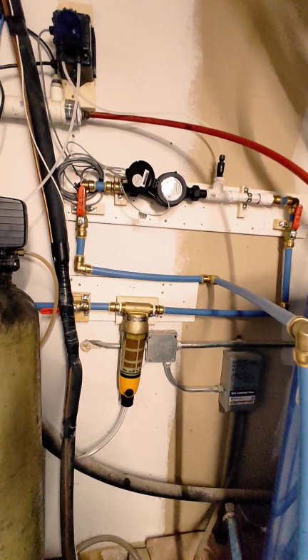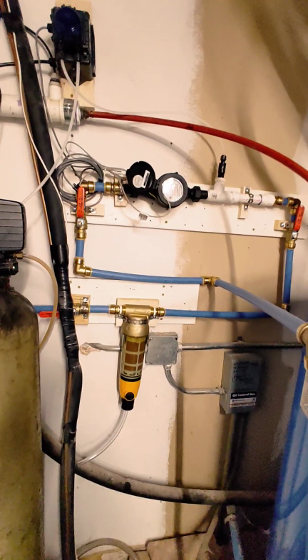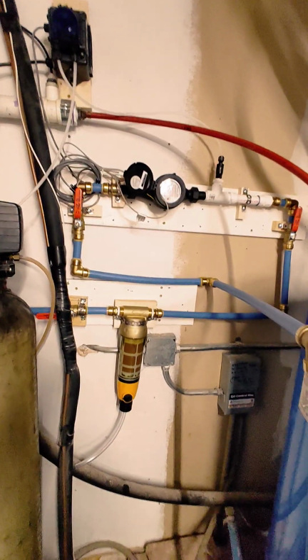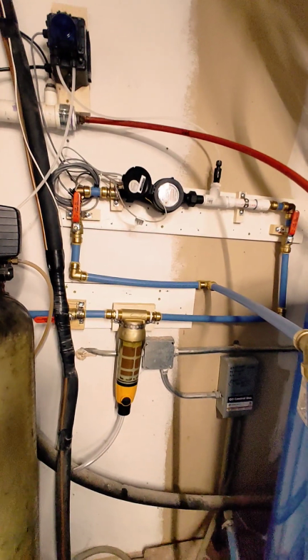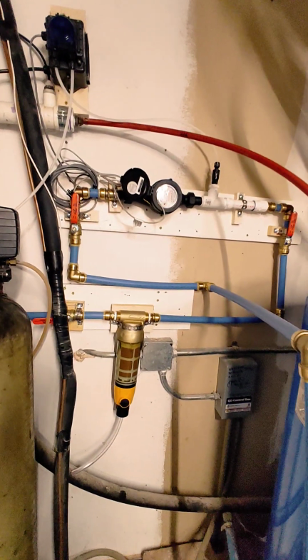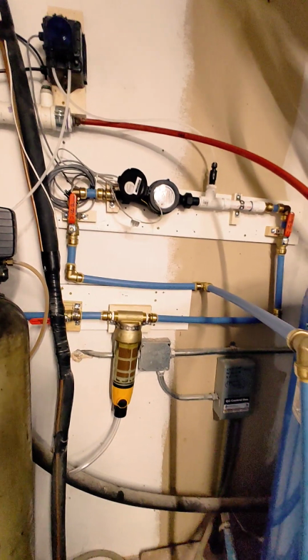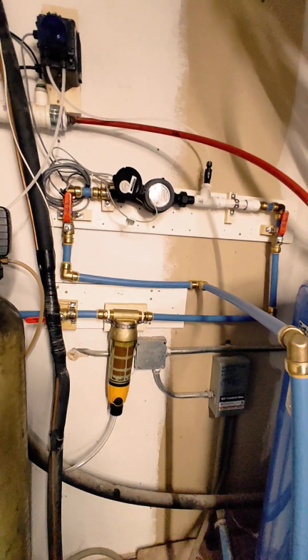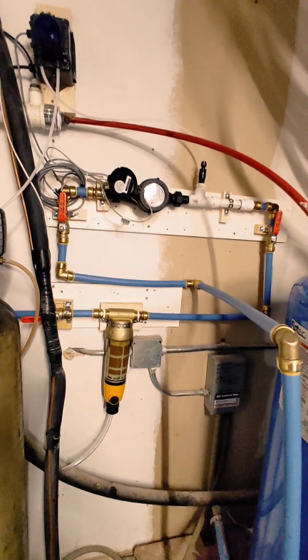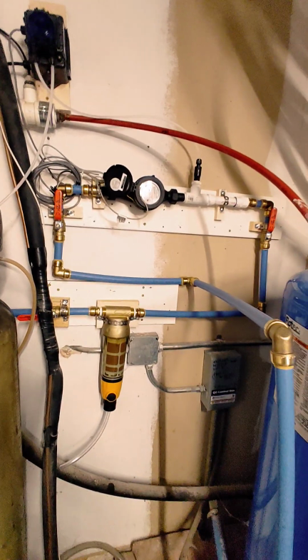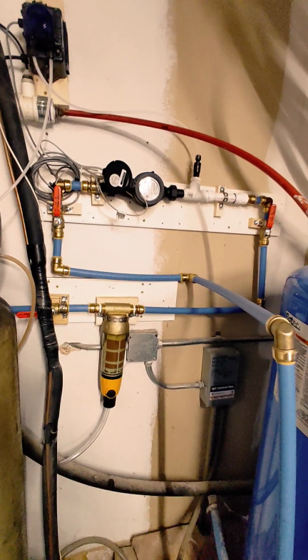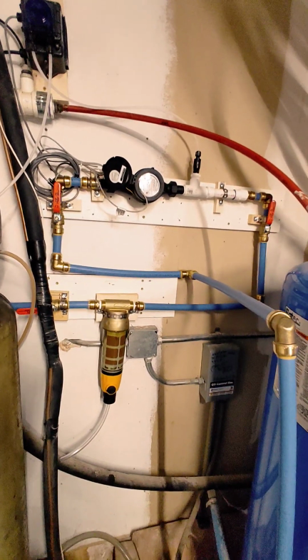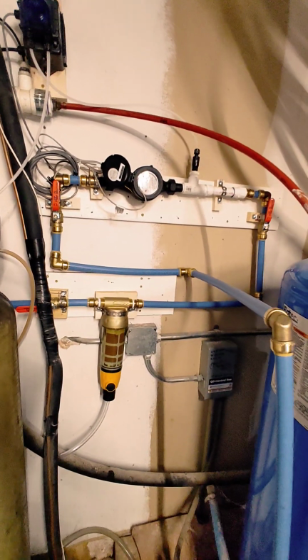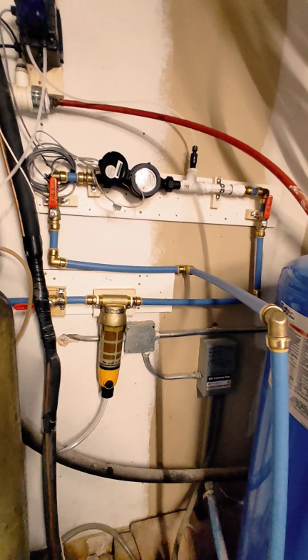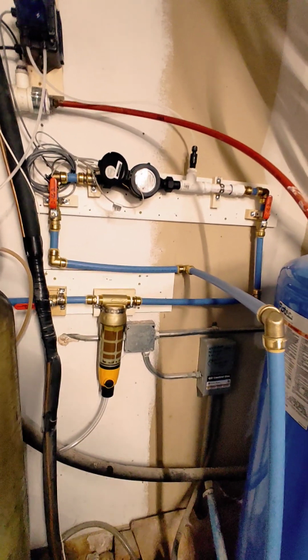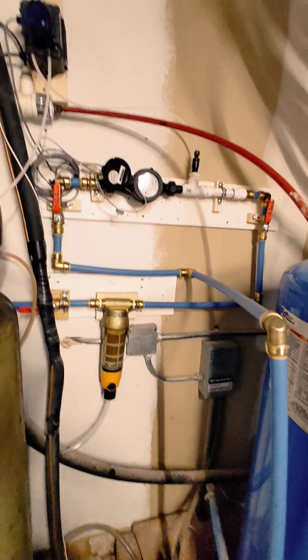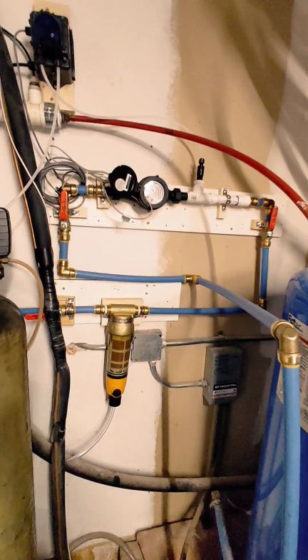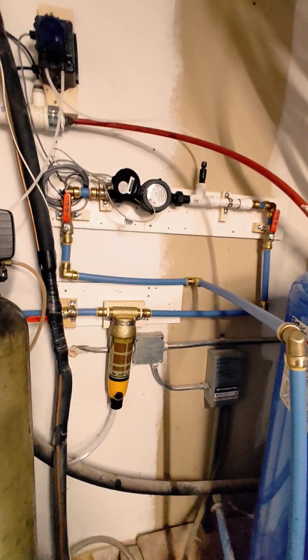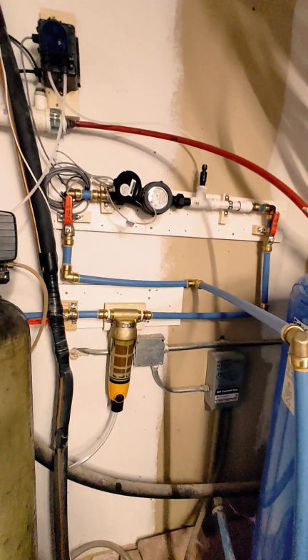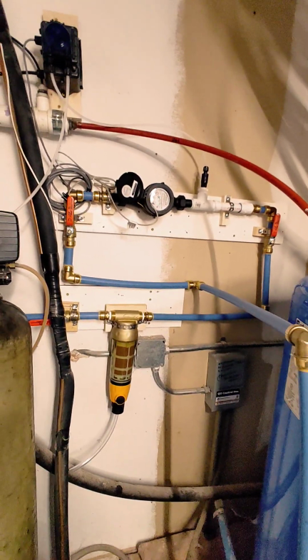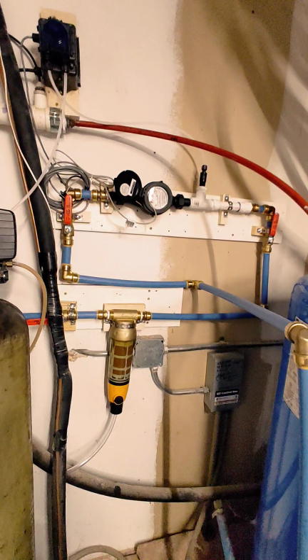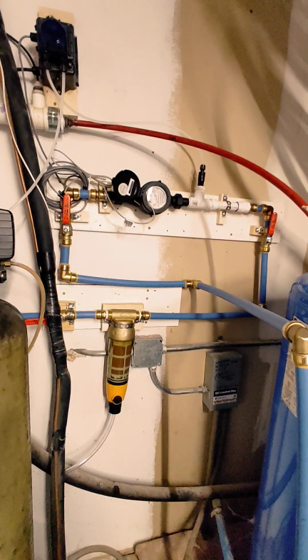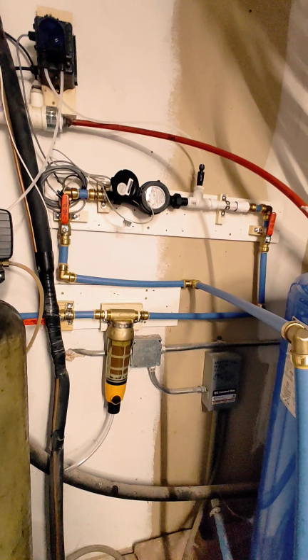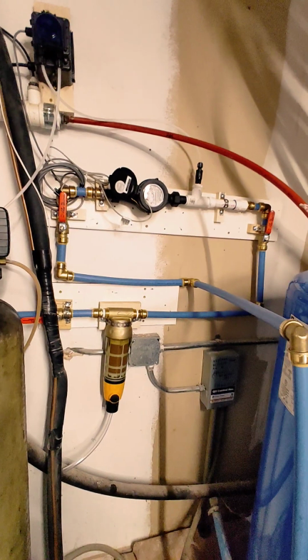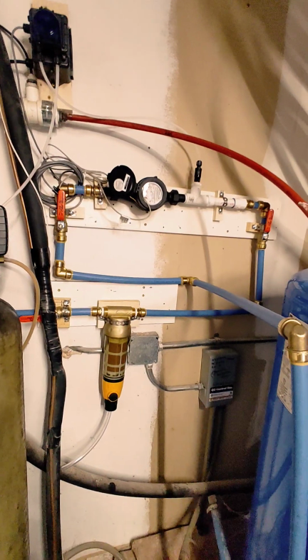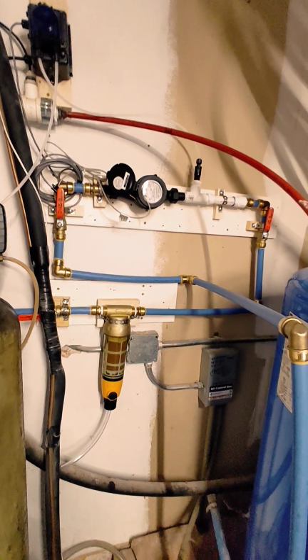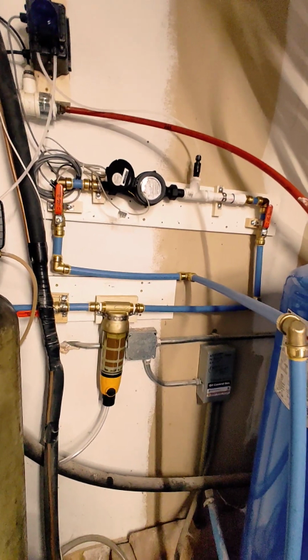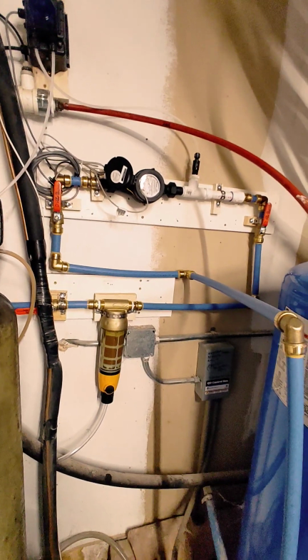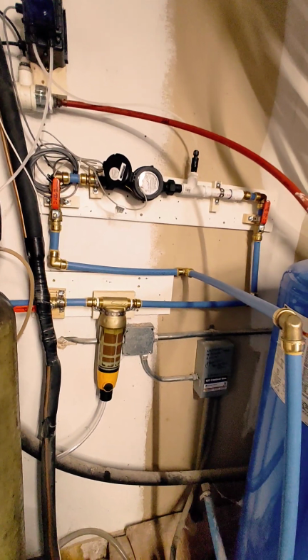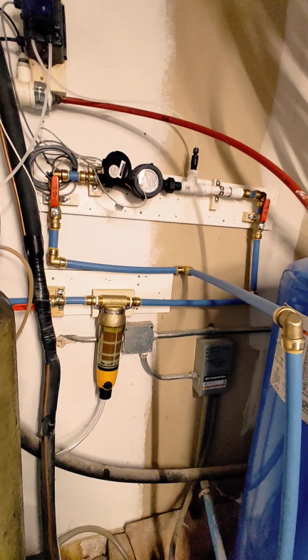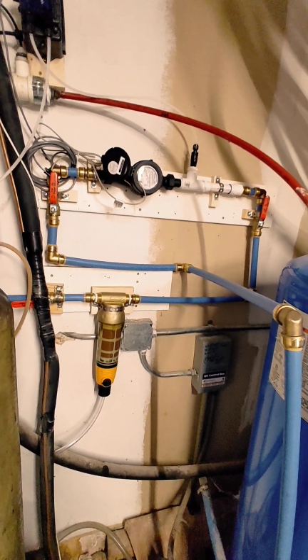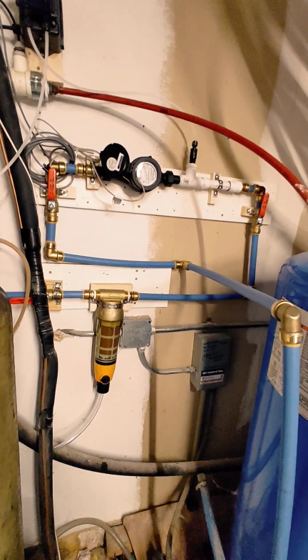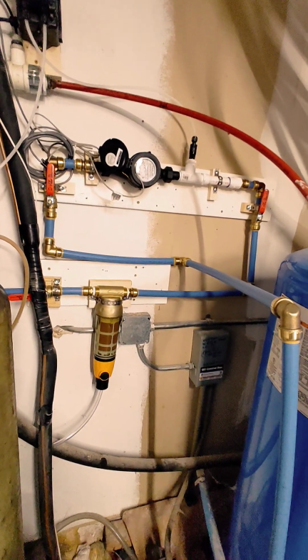Hey YouTube, I'm just advancing the body of knowledge on hydrogen peroxide water systems.